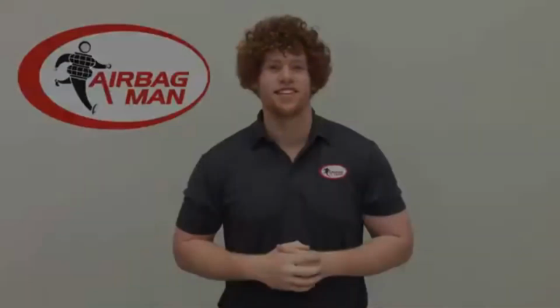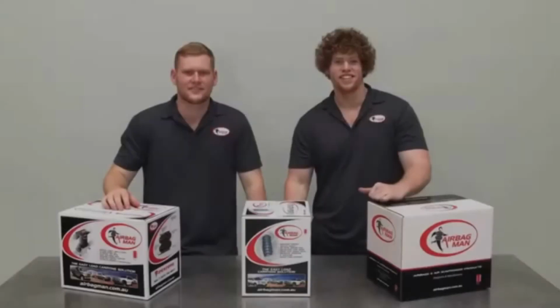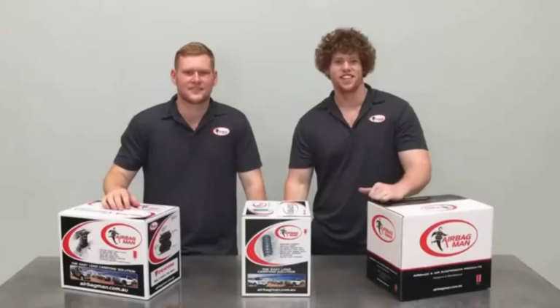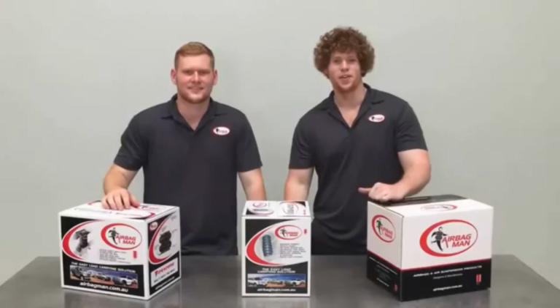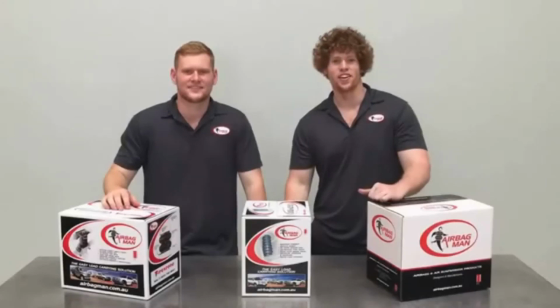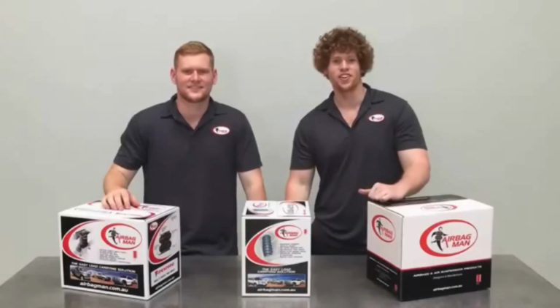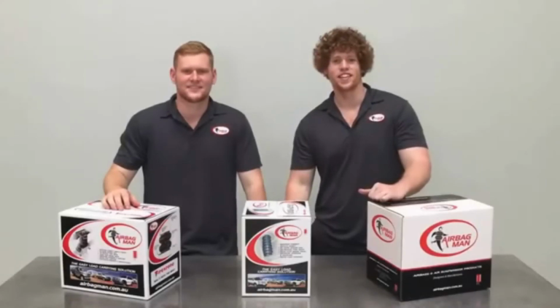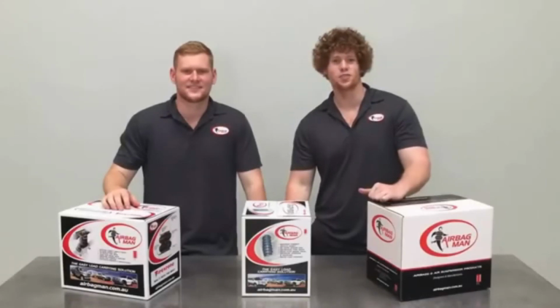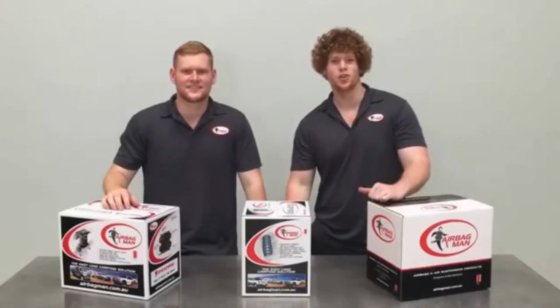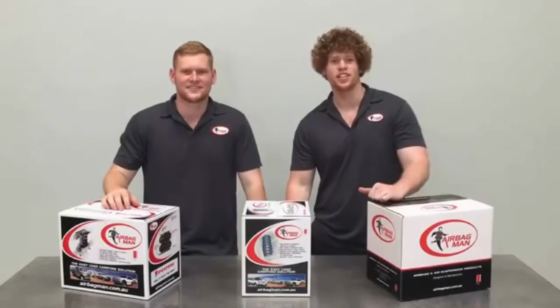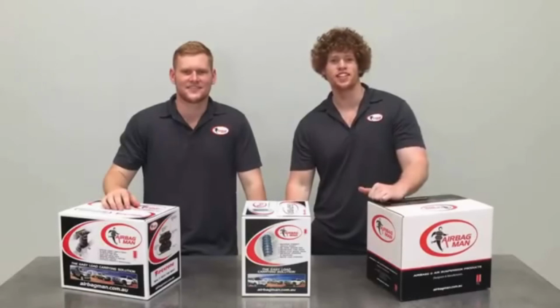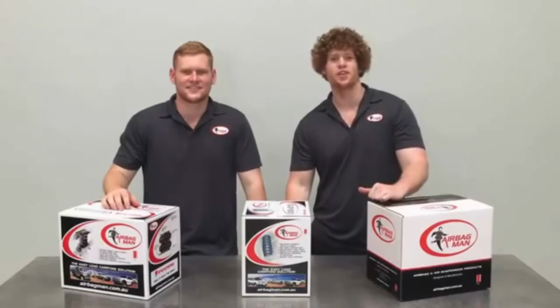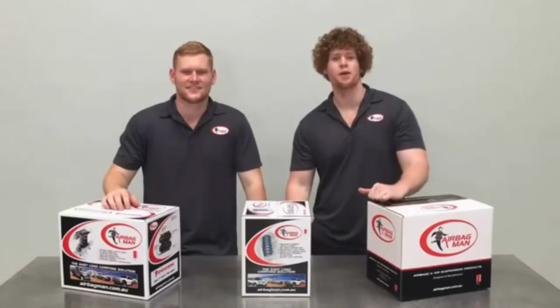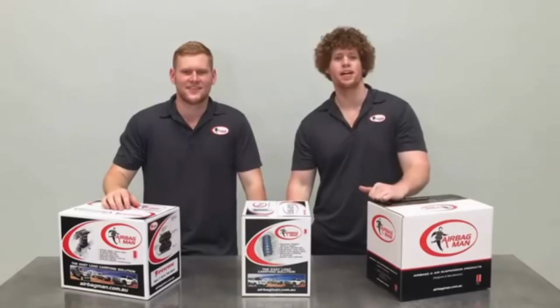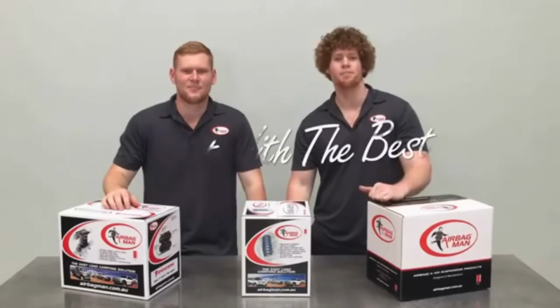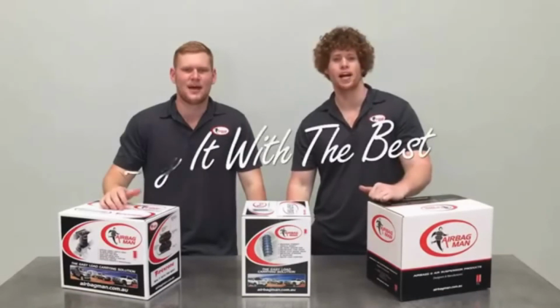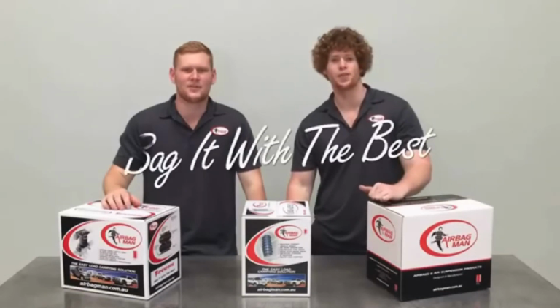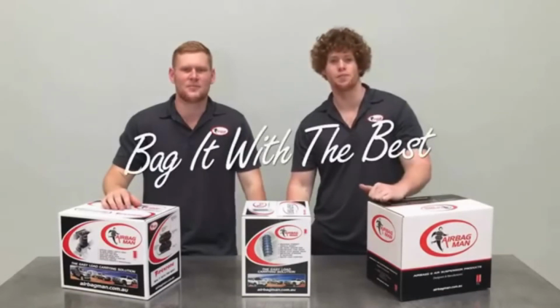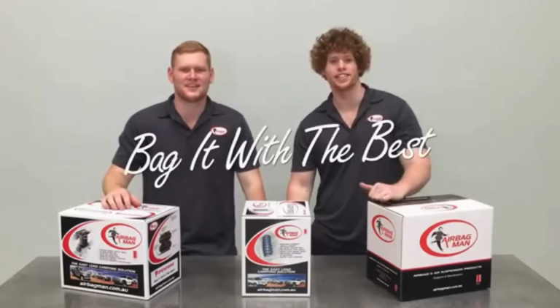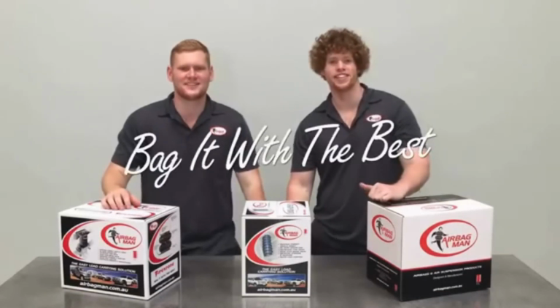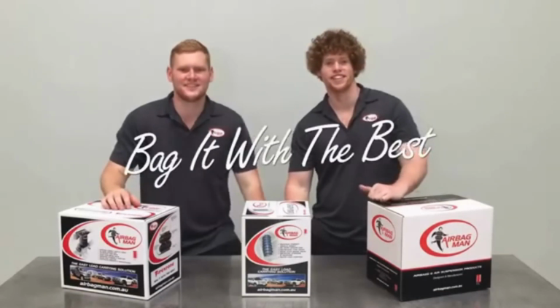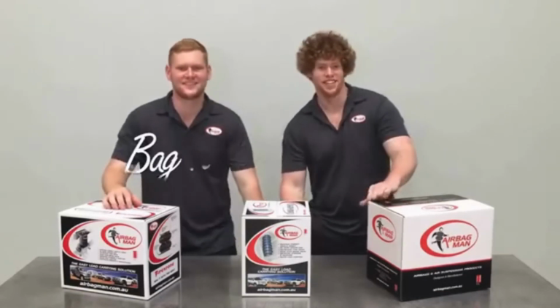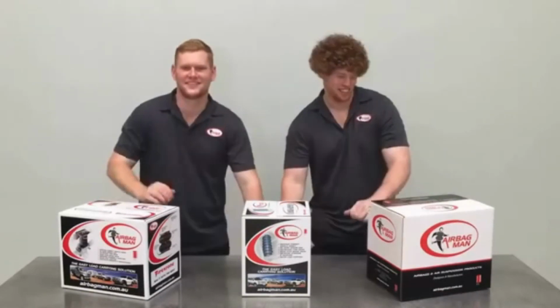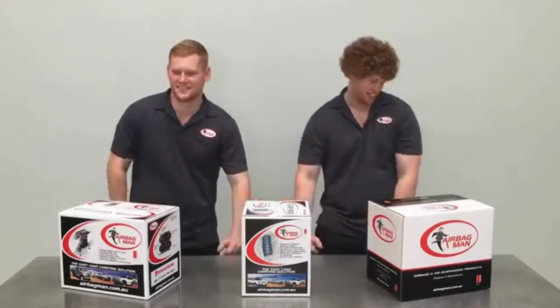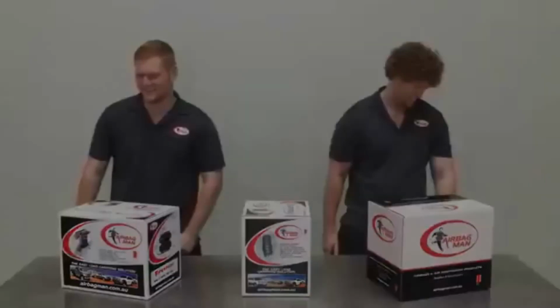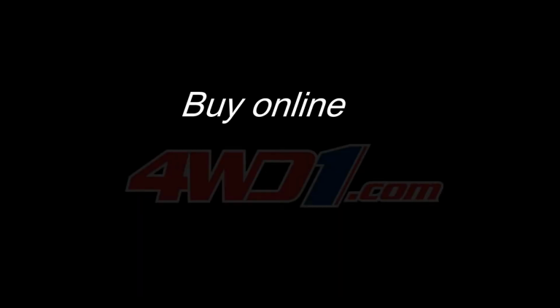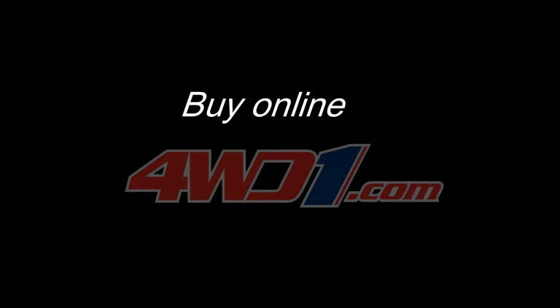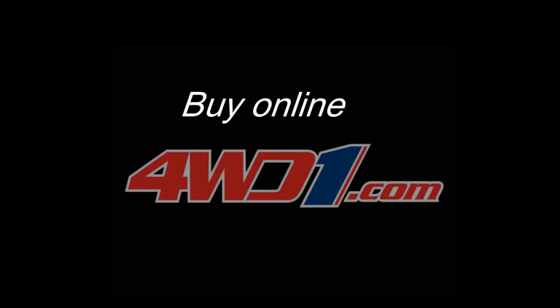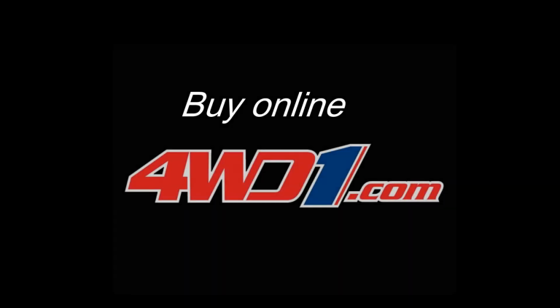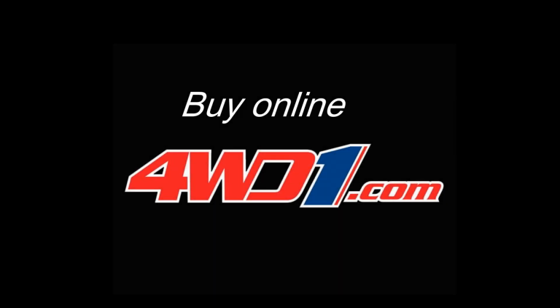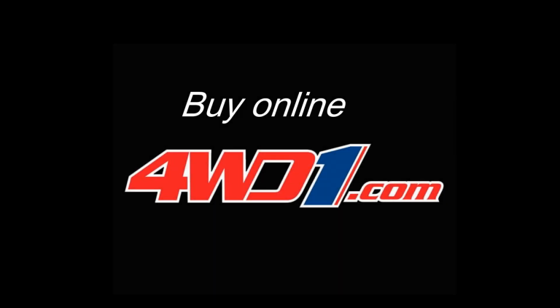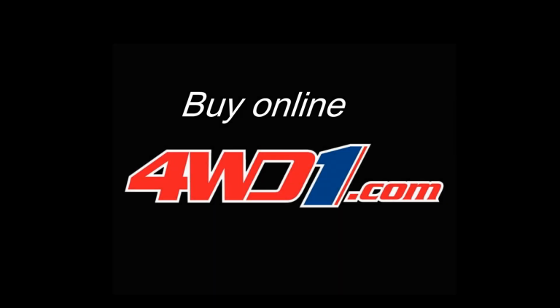There we go guys, thanks for watching, now remember — bag it with the best!